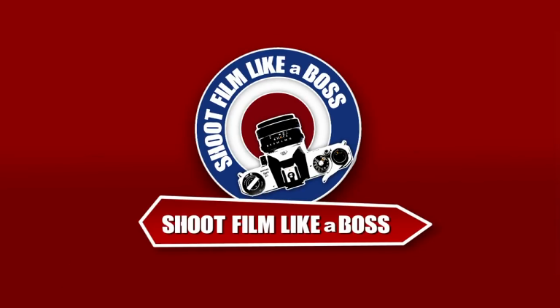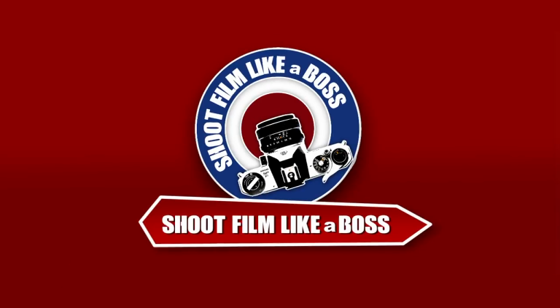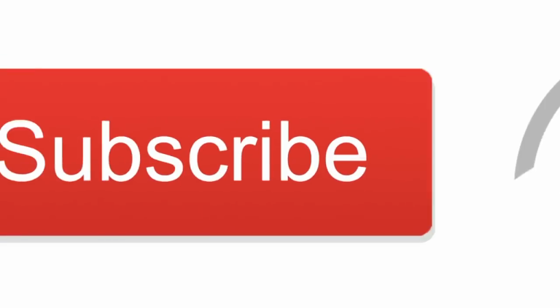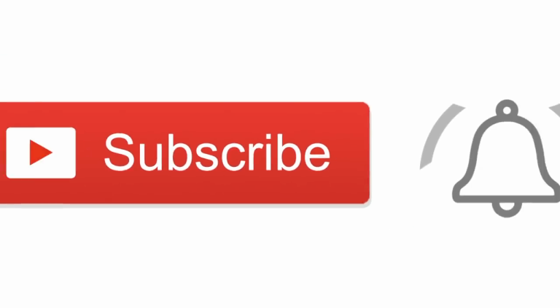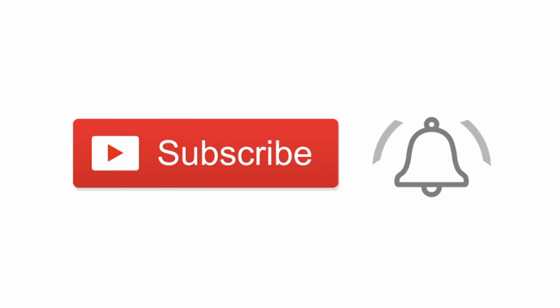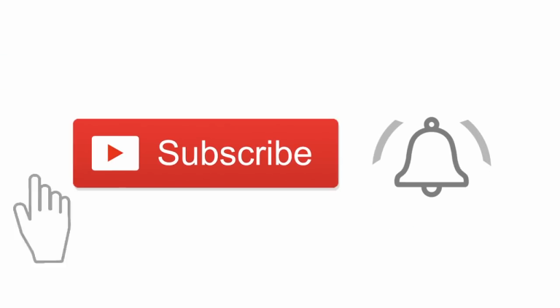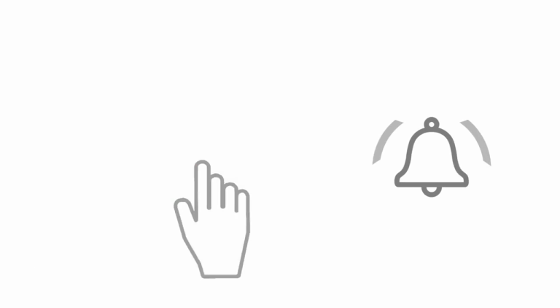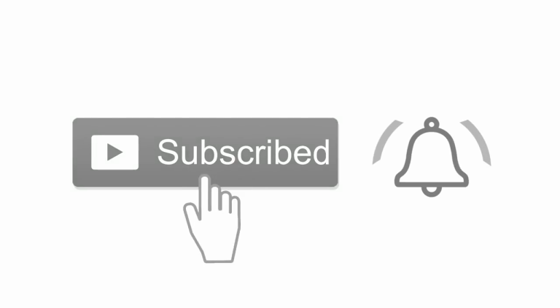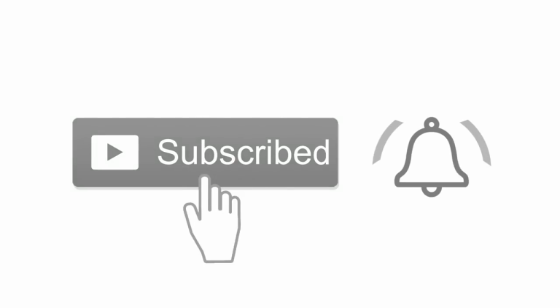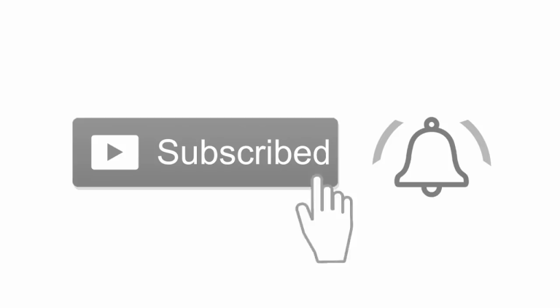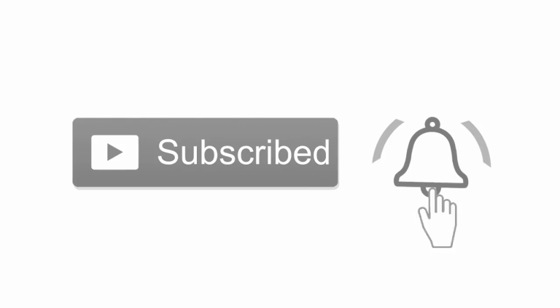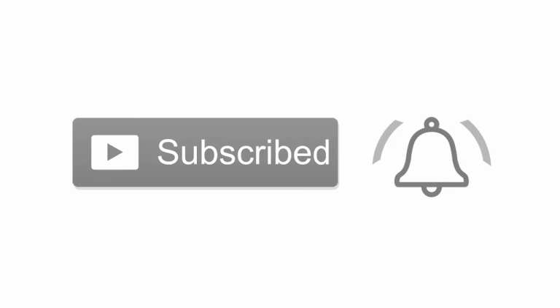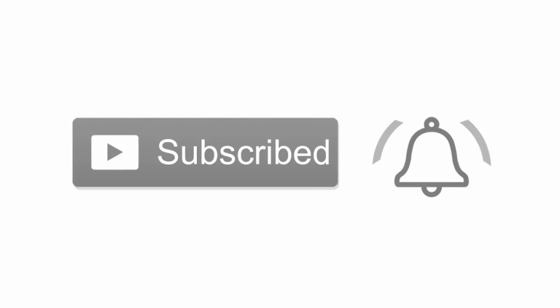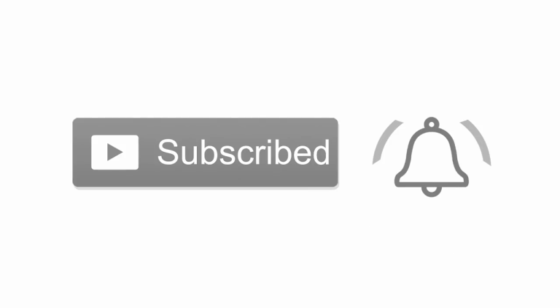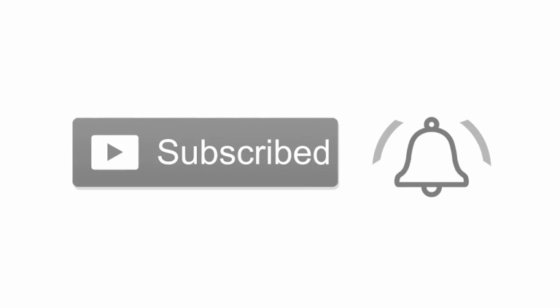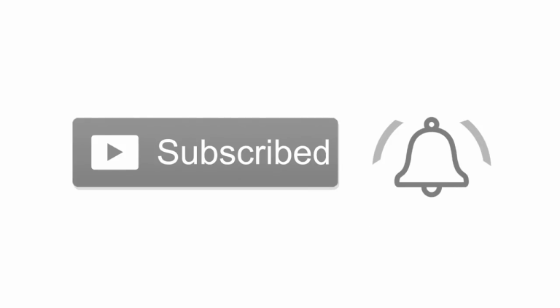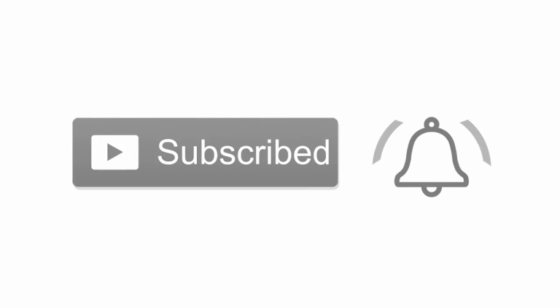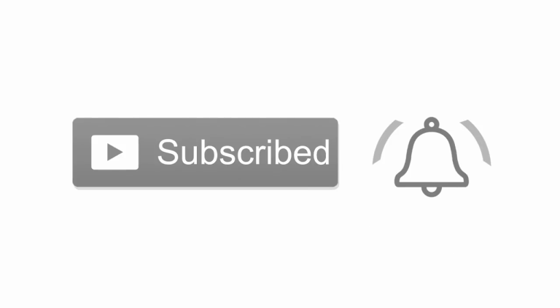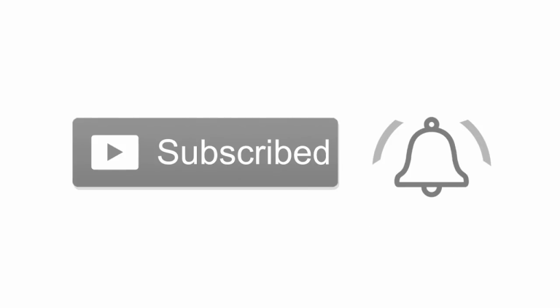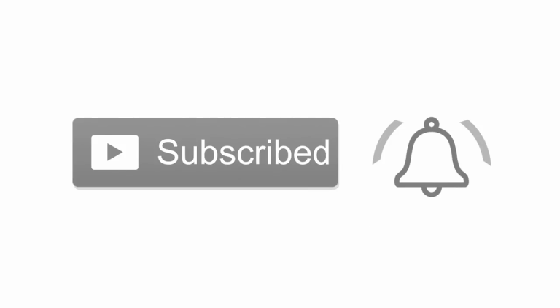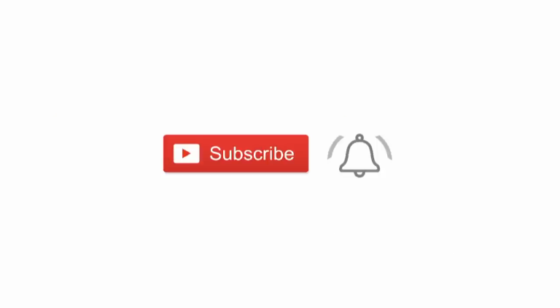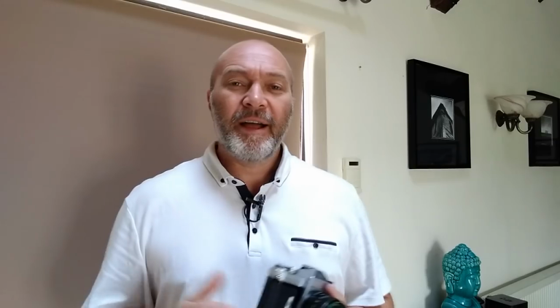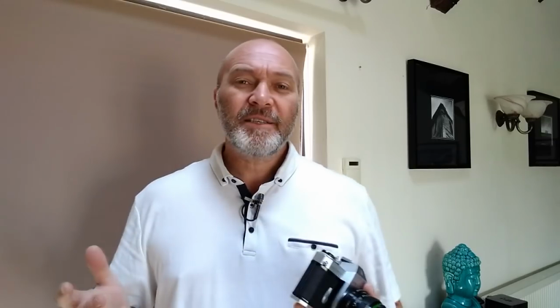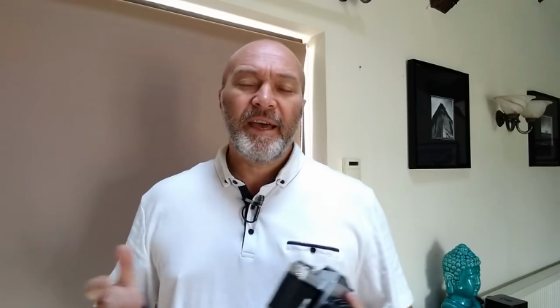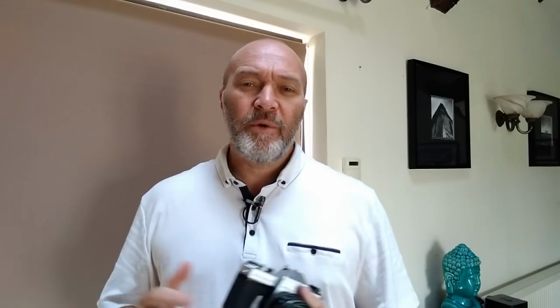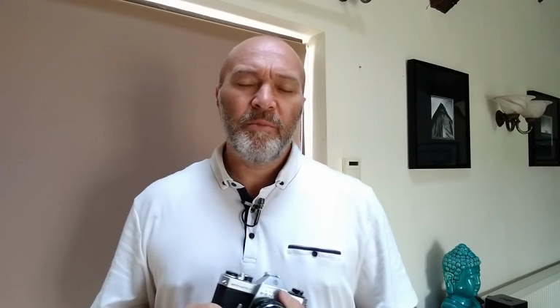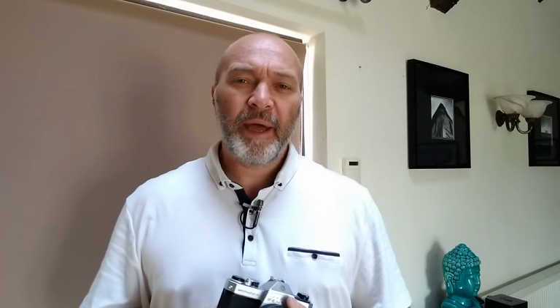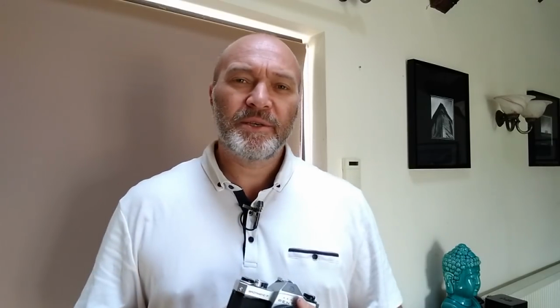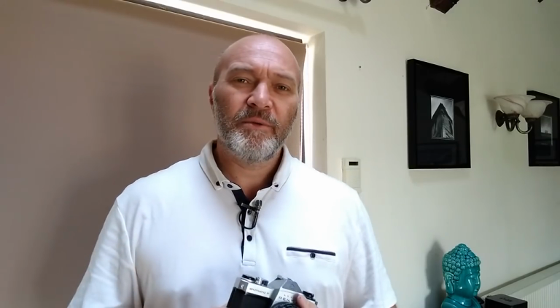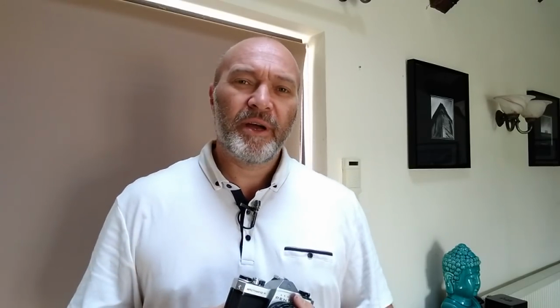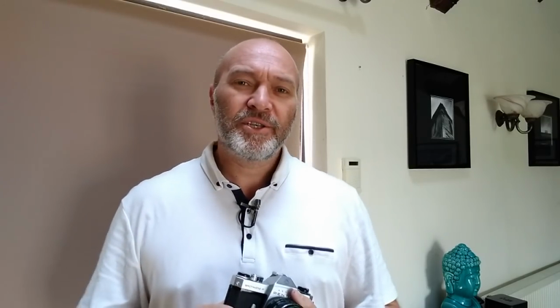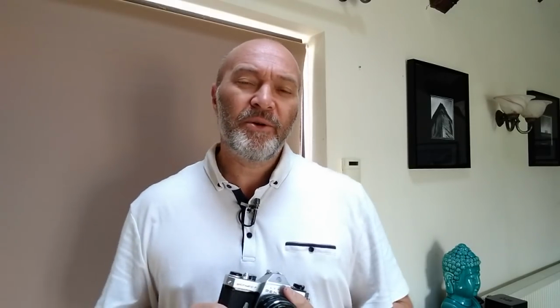If you like this video please hit the subscribe button and the bell so you don't miss the next one. Hi guys and welcome back to my channel.